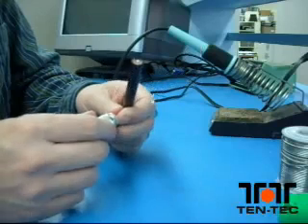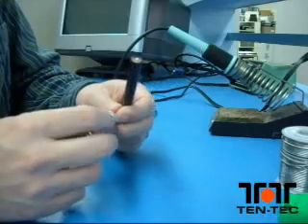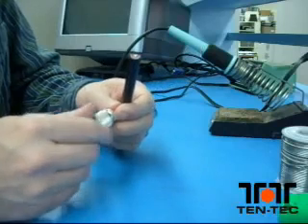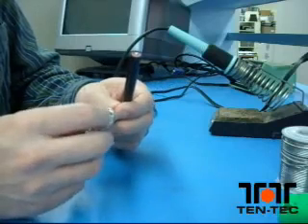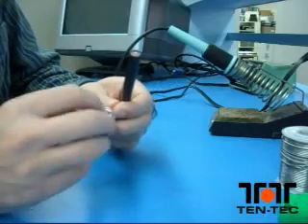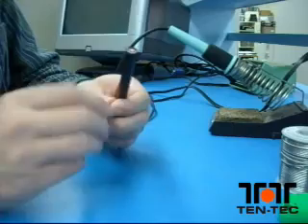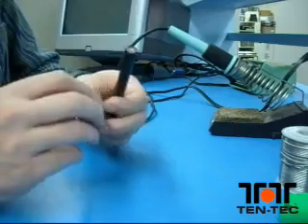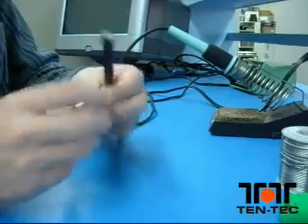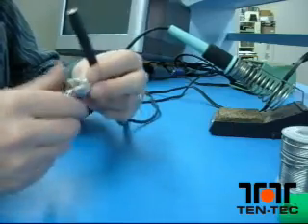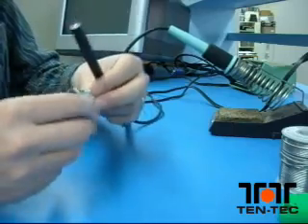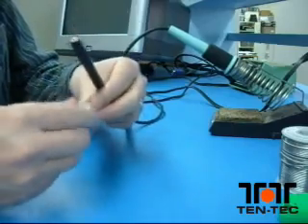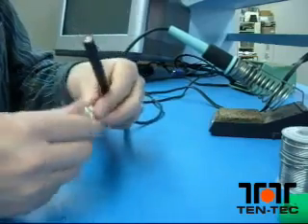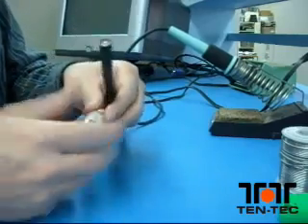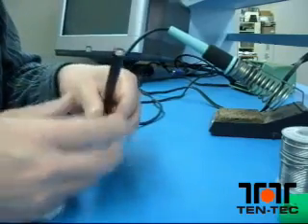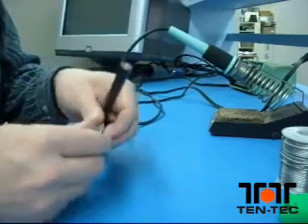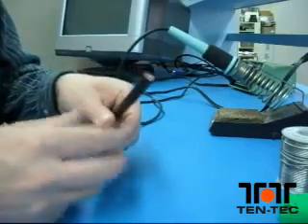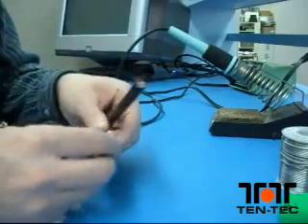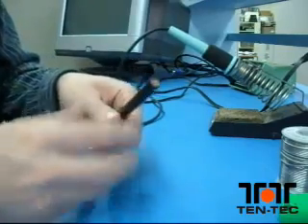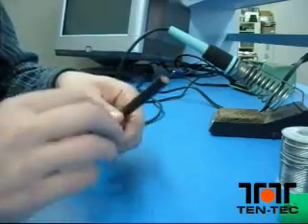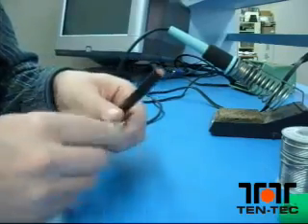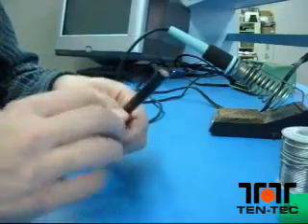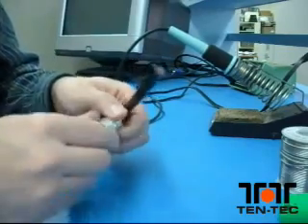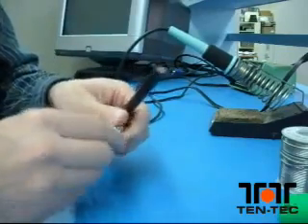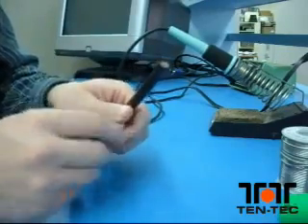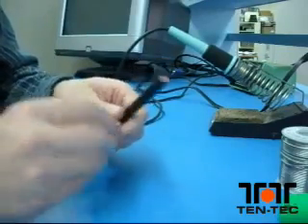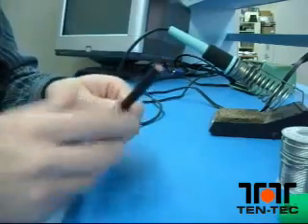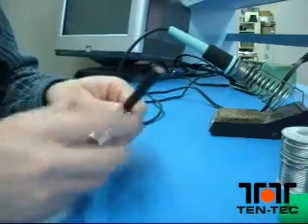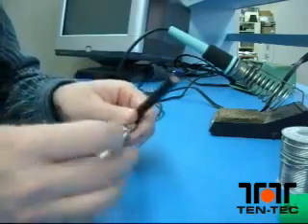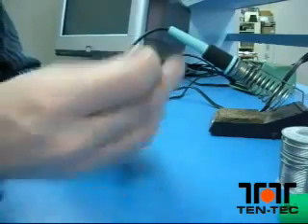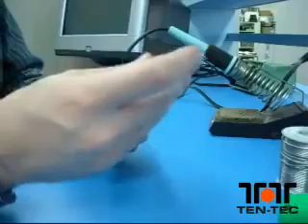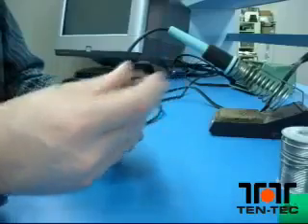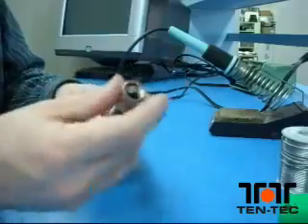The first thing you want to do is put the shell of the connector over the coax. You're not going to be happy later if you get the connector body soldered on and you don't have that on there.